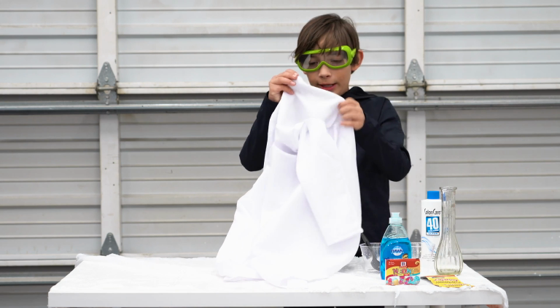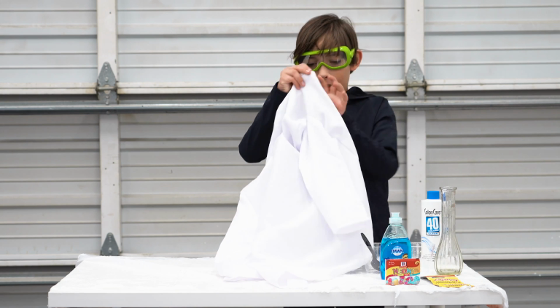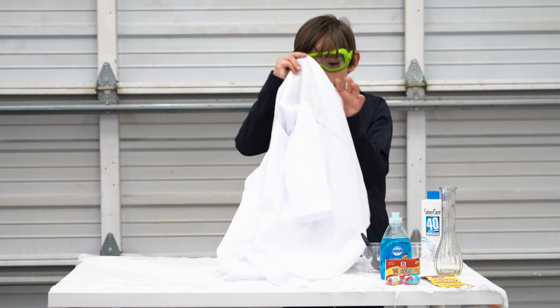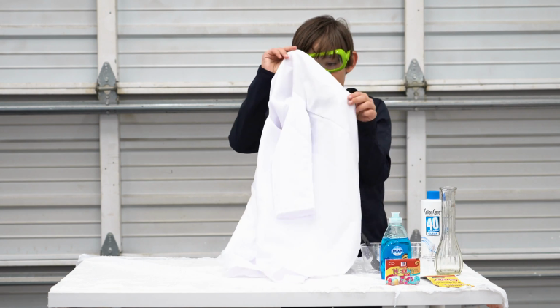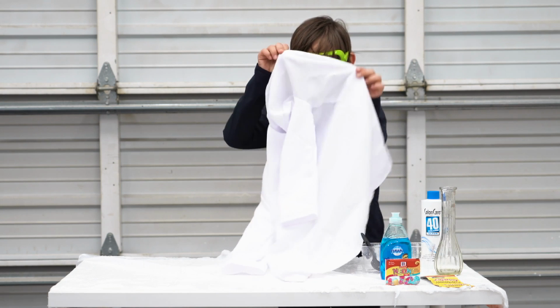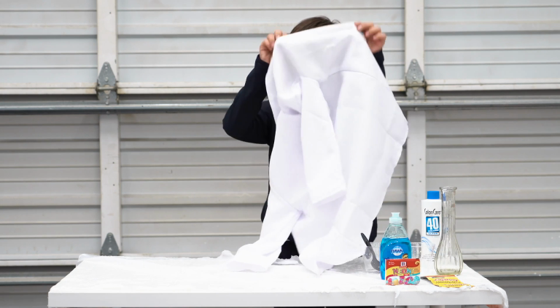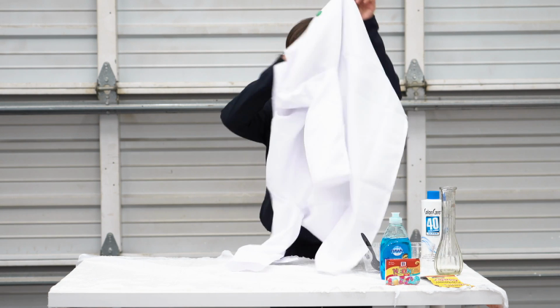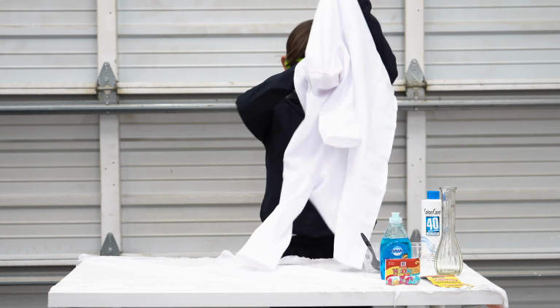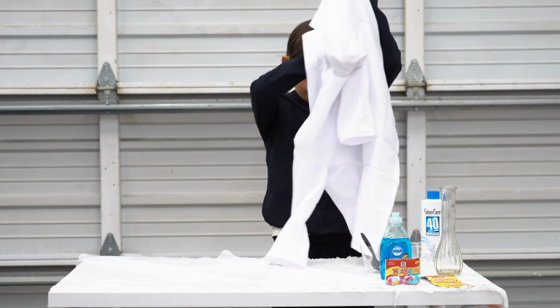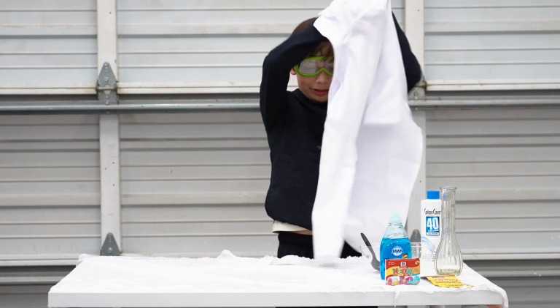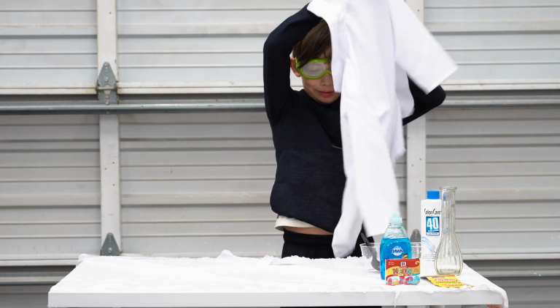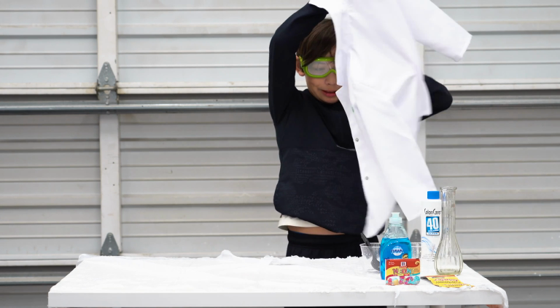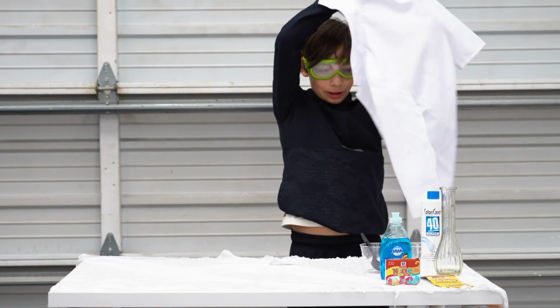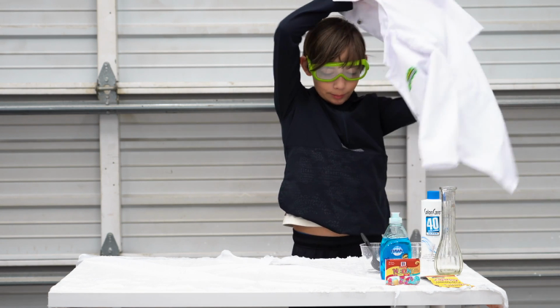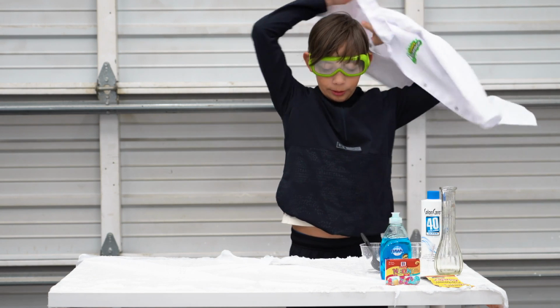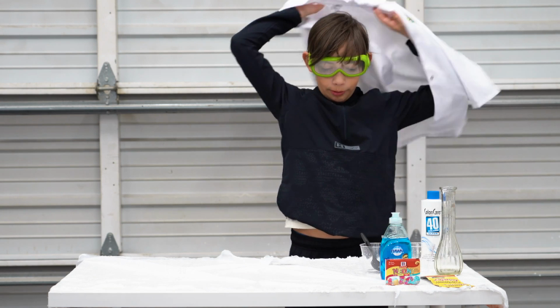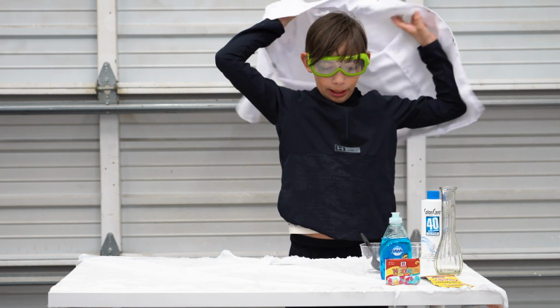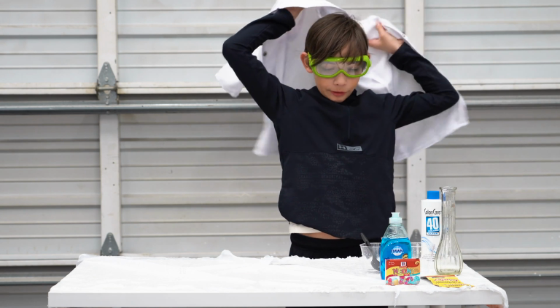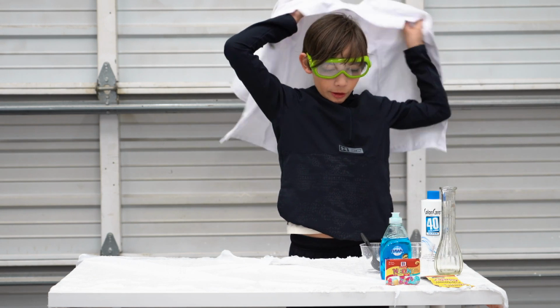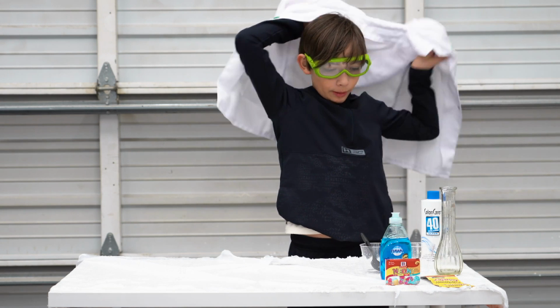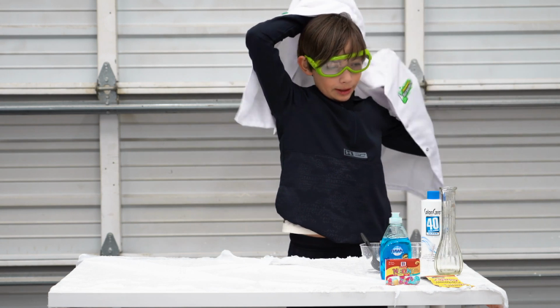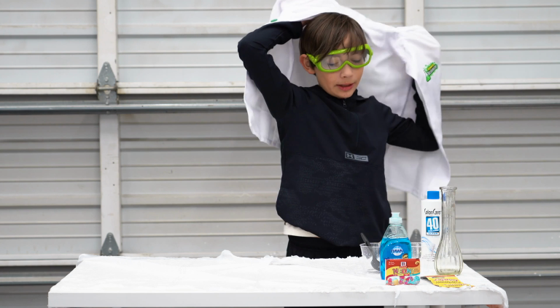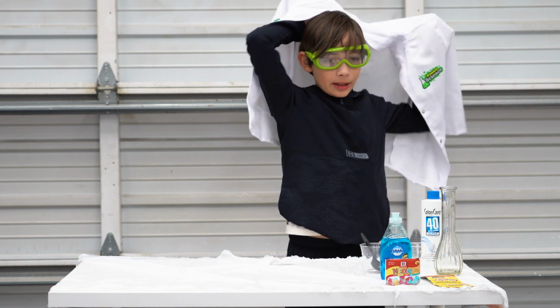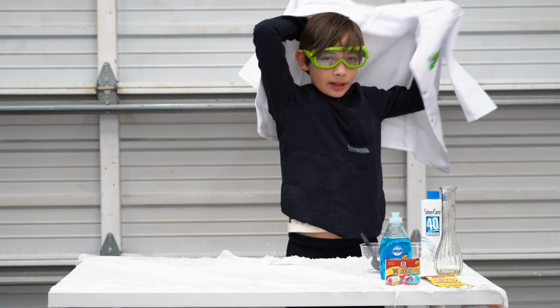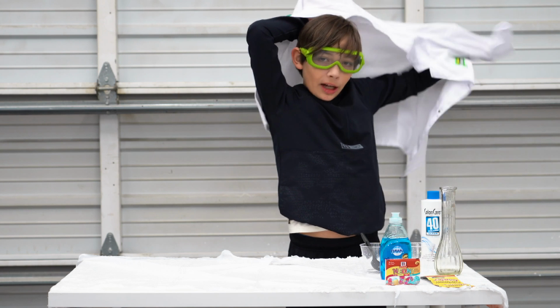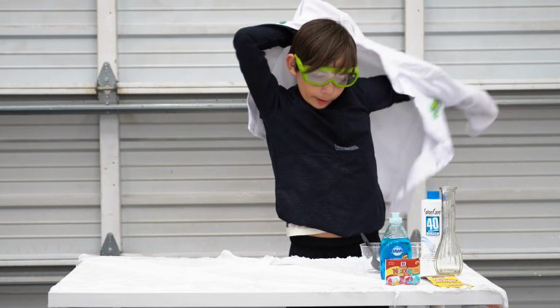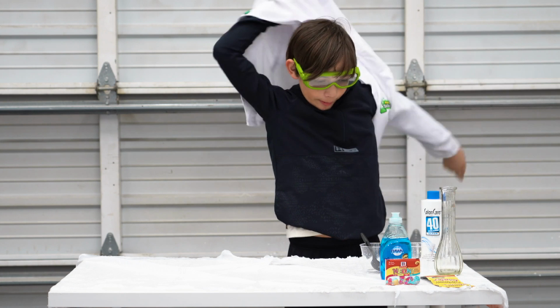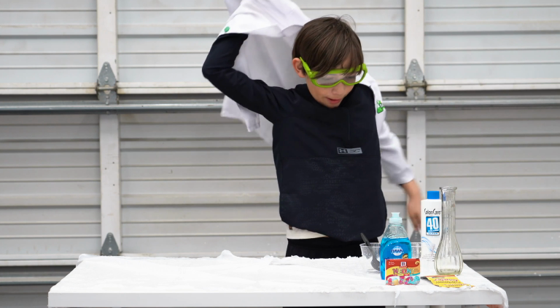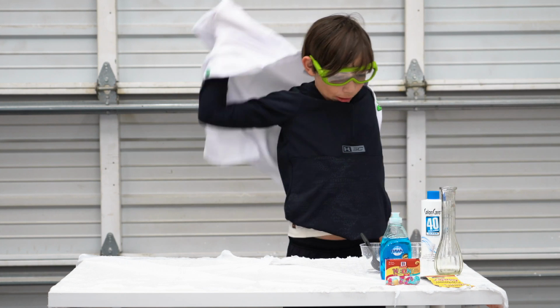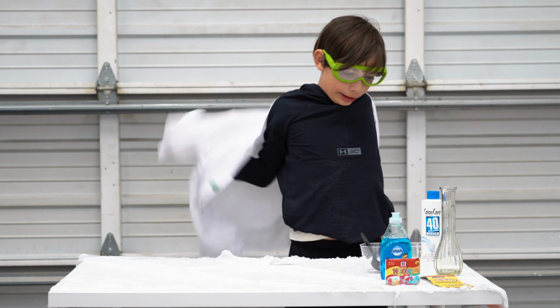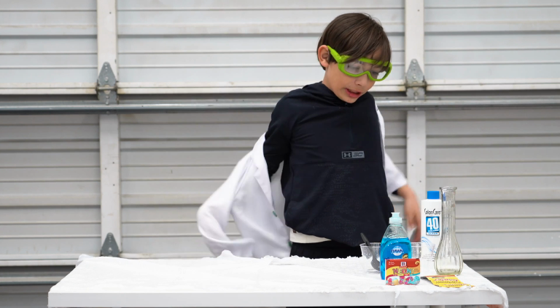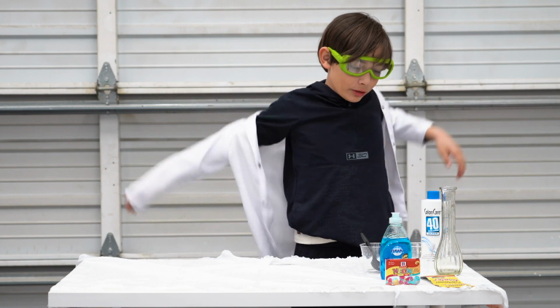And then you put this on. You don't have to, but I'd recommend having long sleeves.